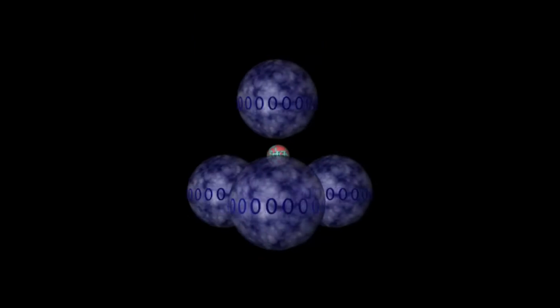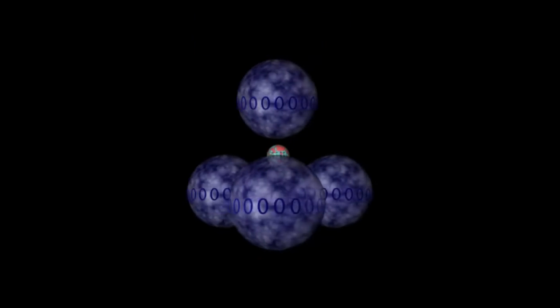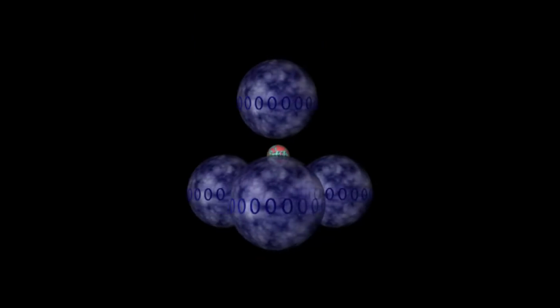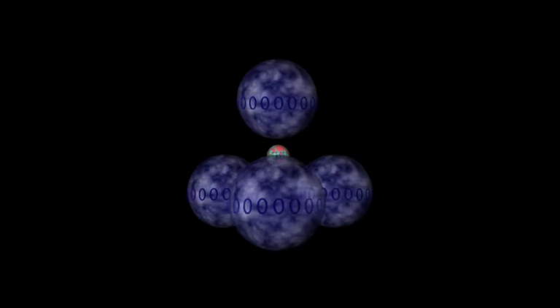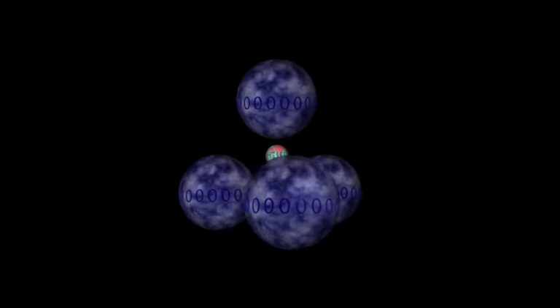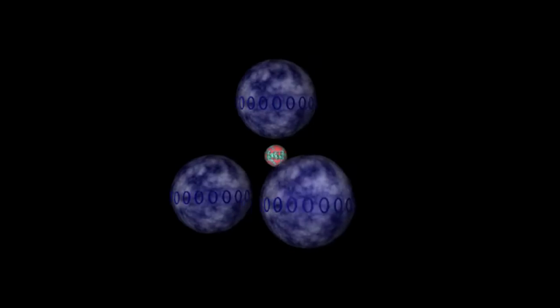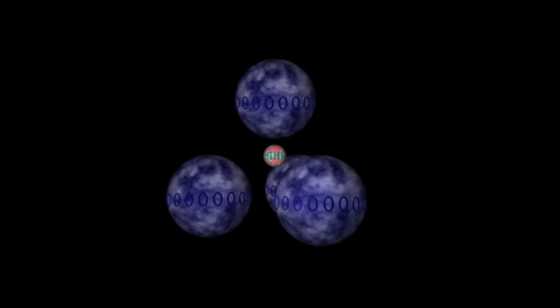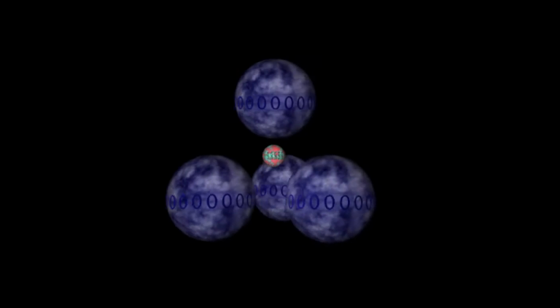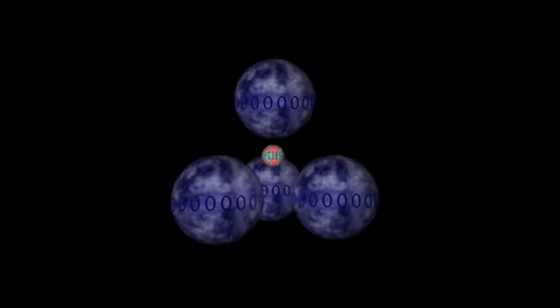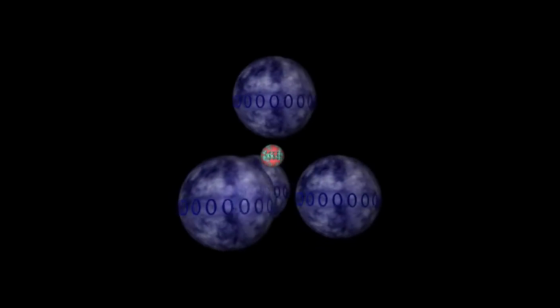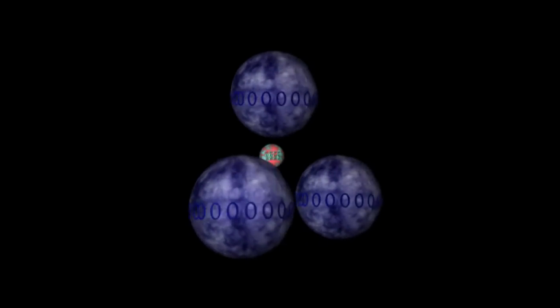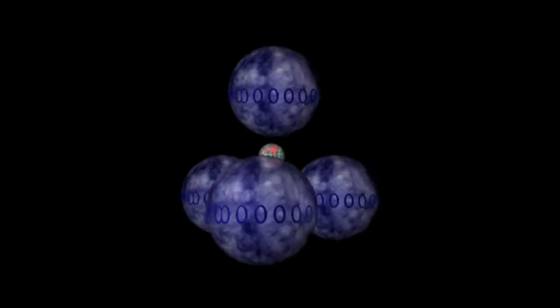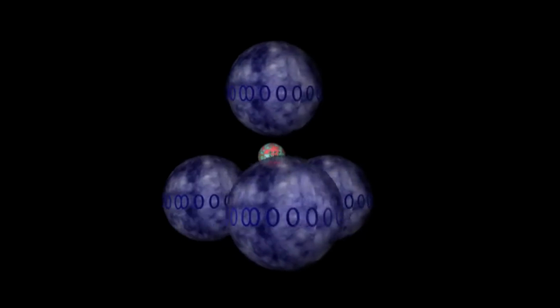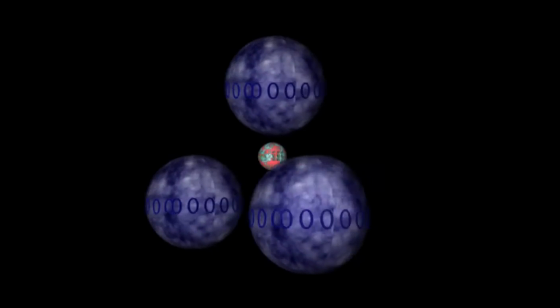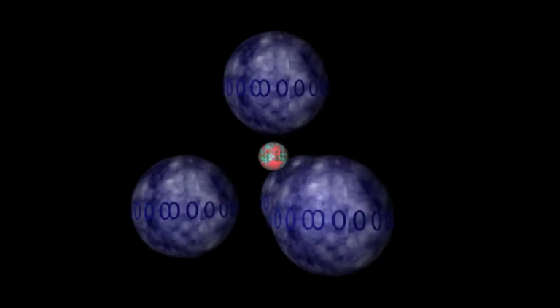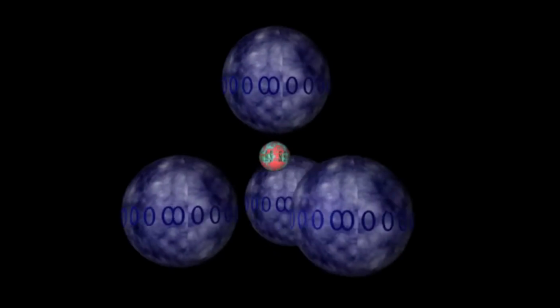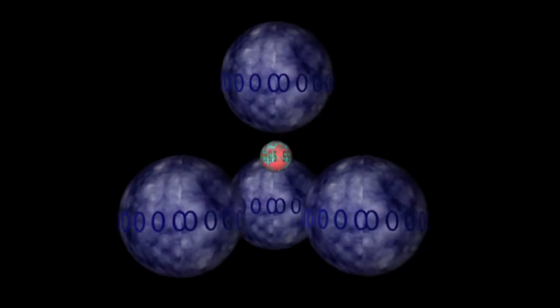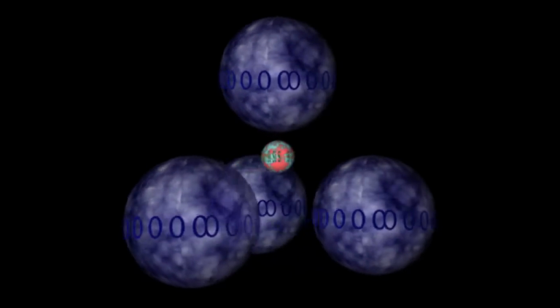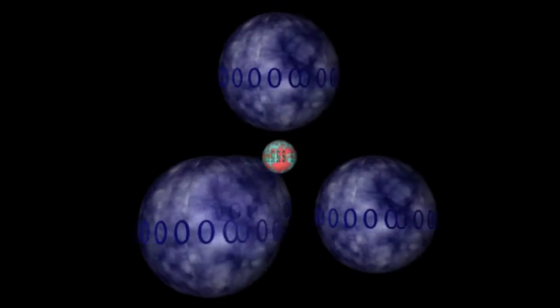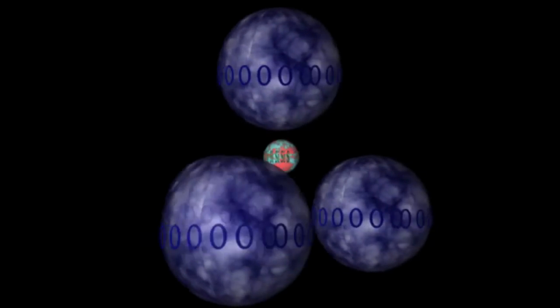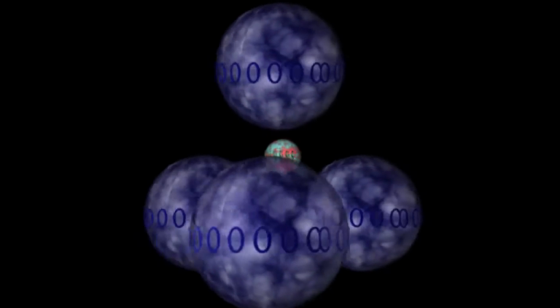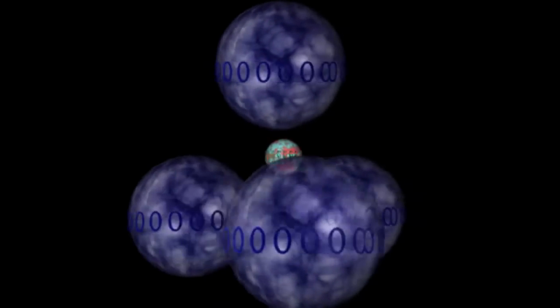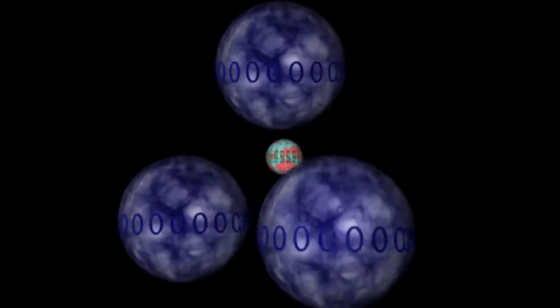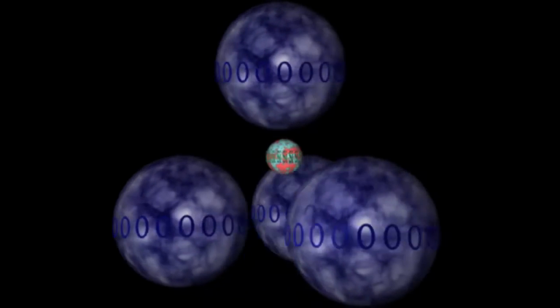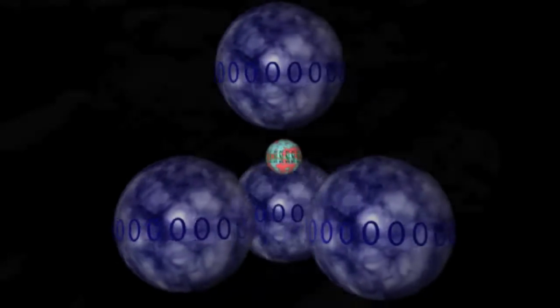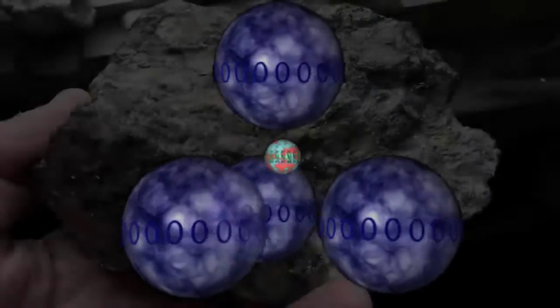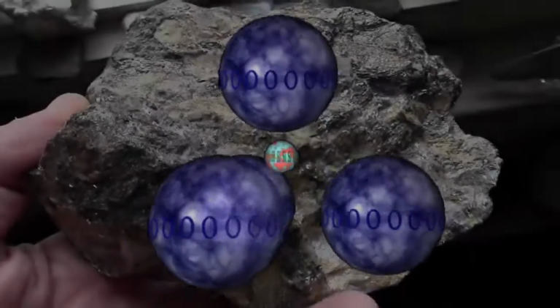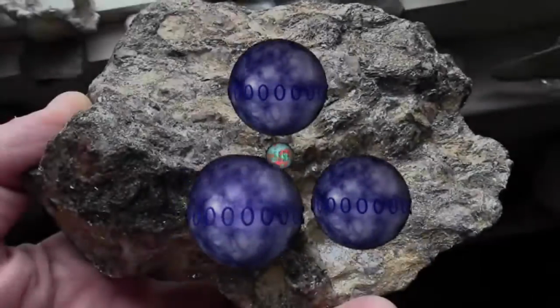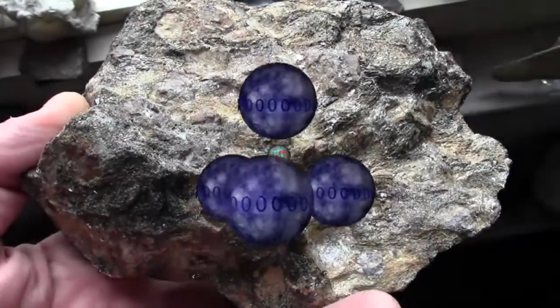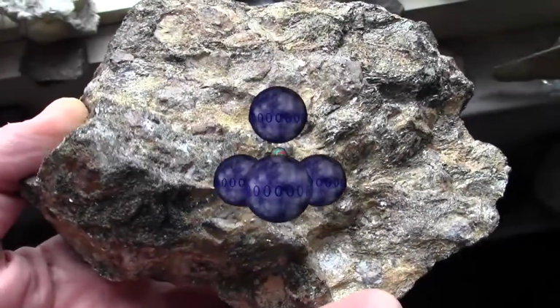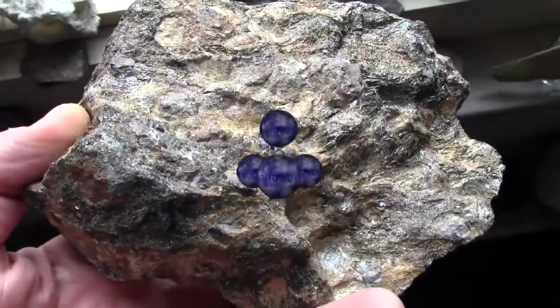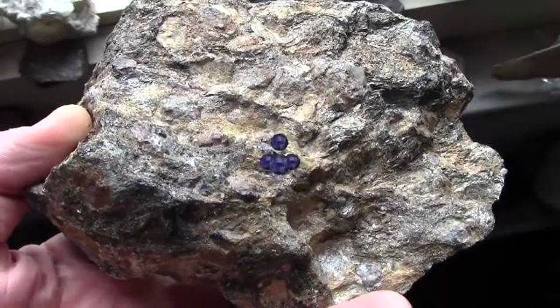Welcome back, mineralogy fans! It's time to finish our survey of the silicate minerals that tend to form in metamorphic rocks.